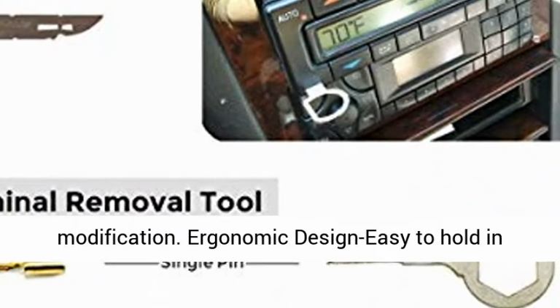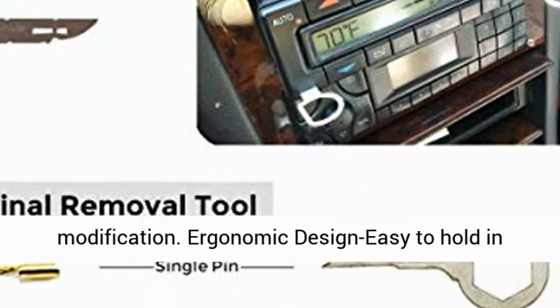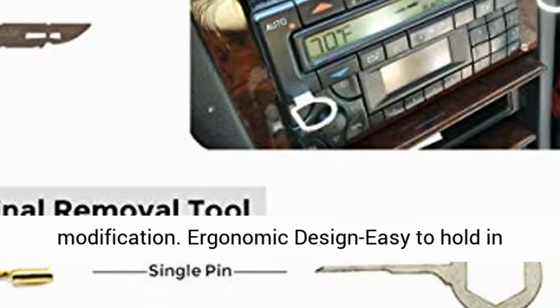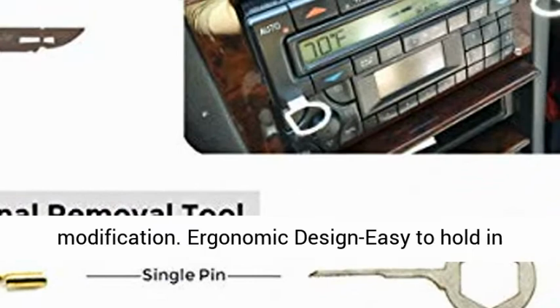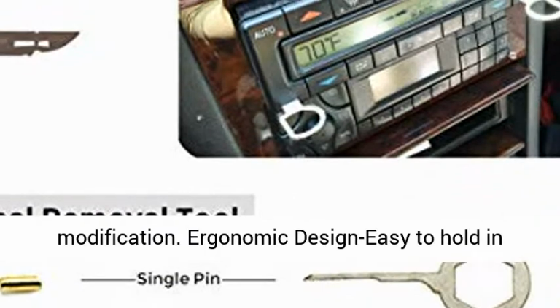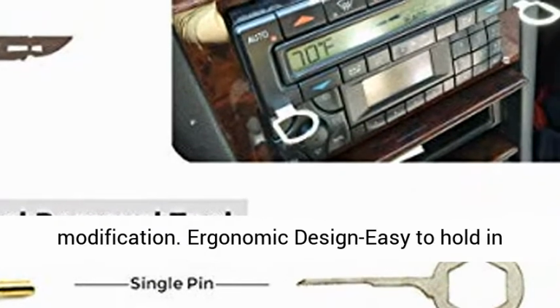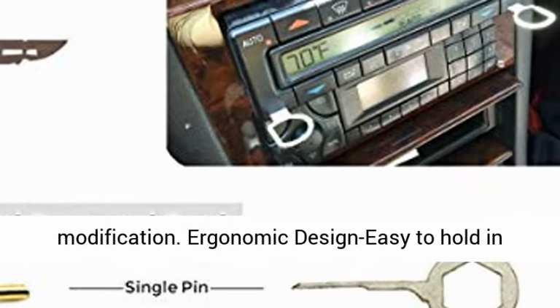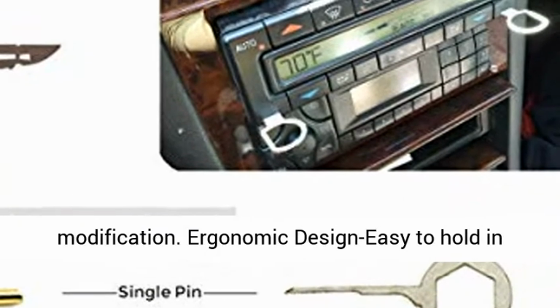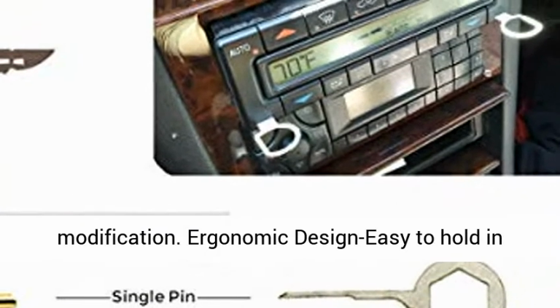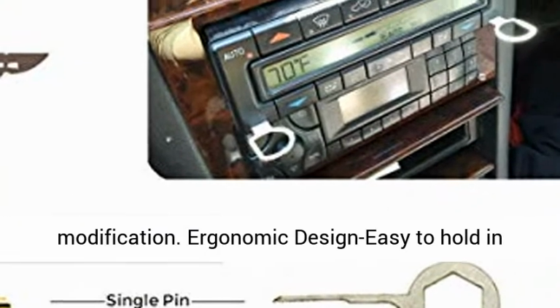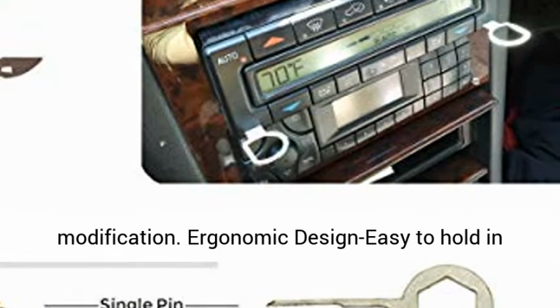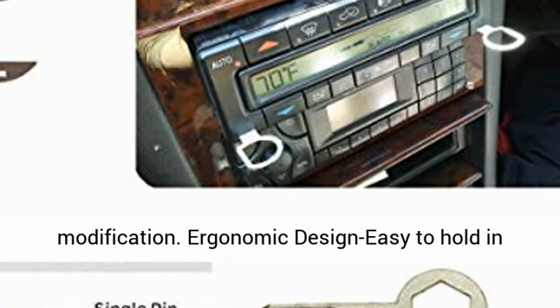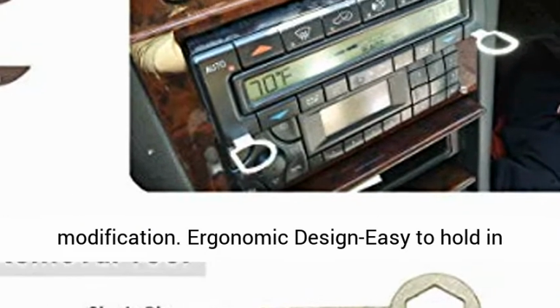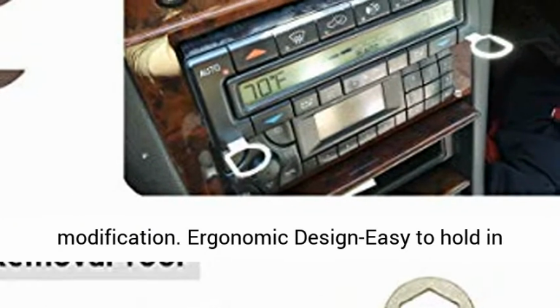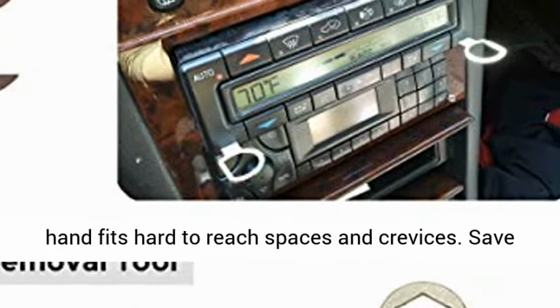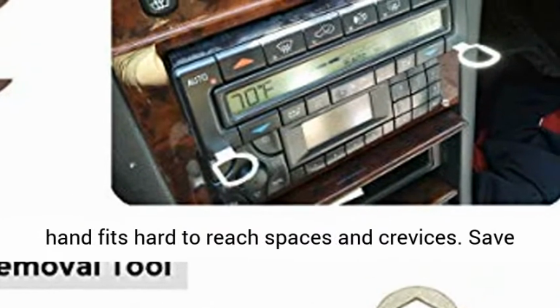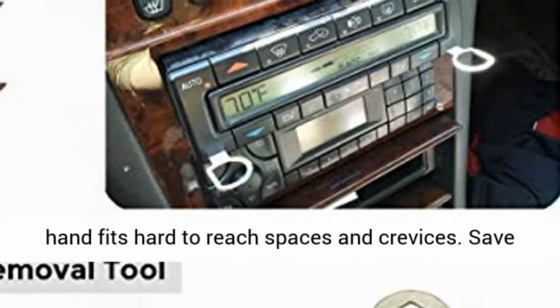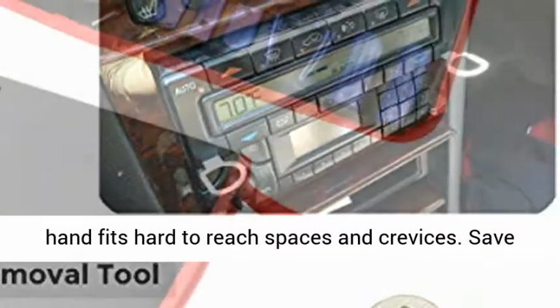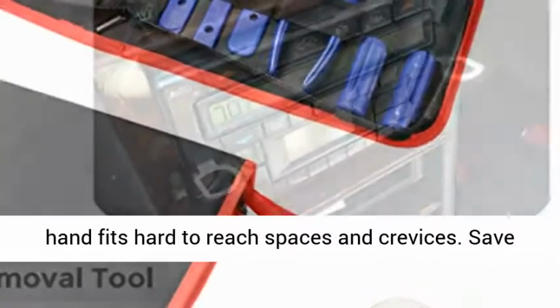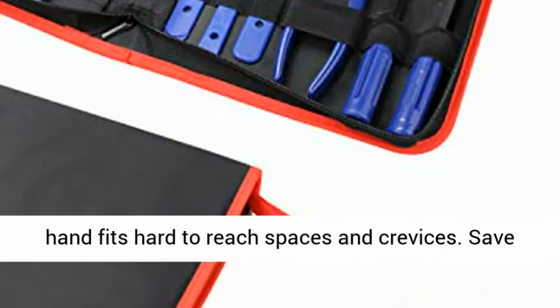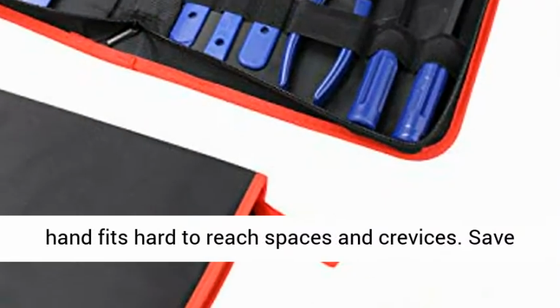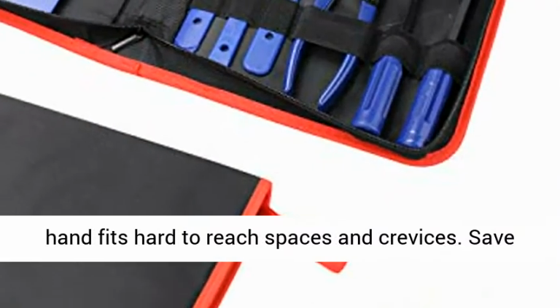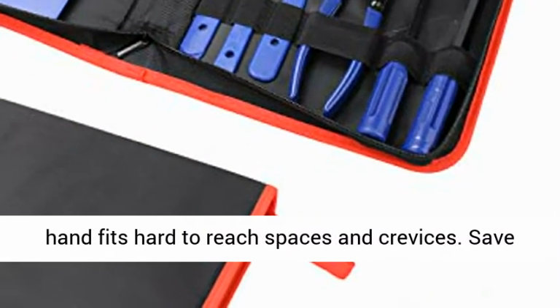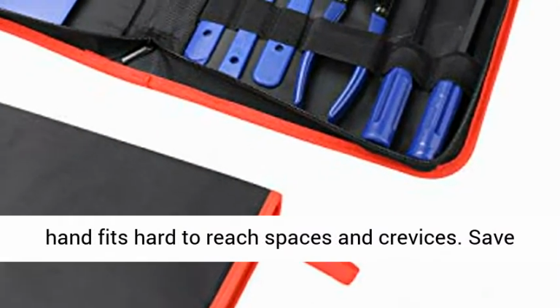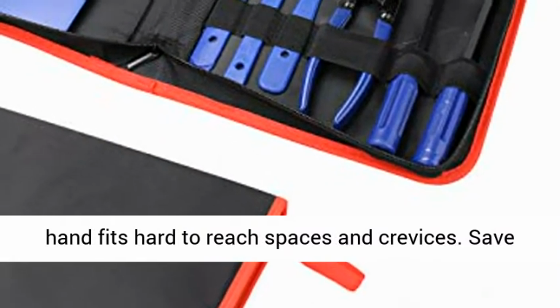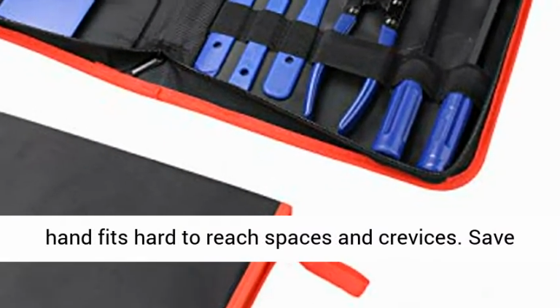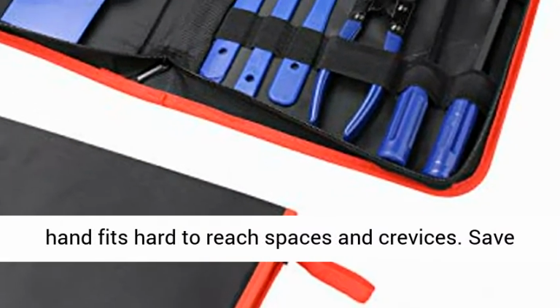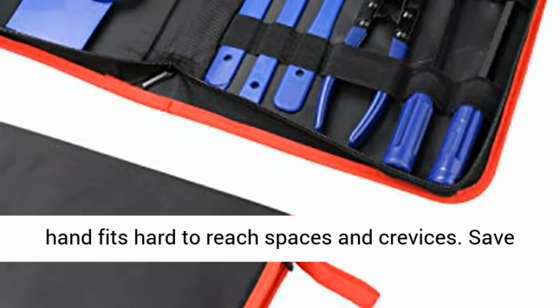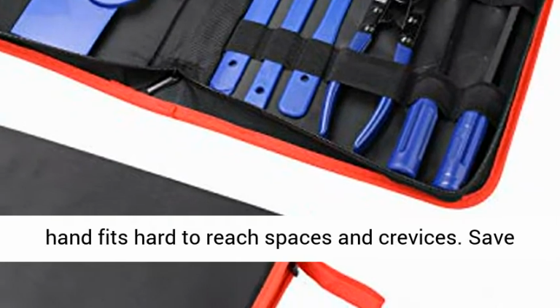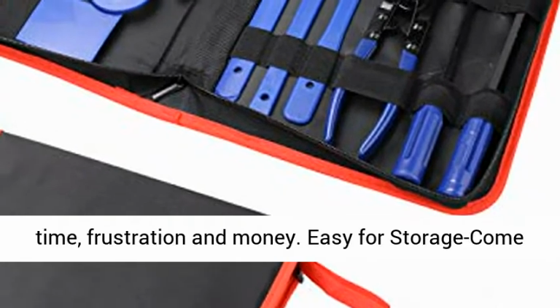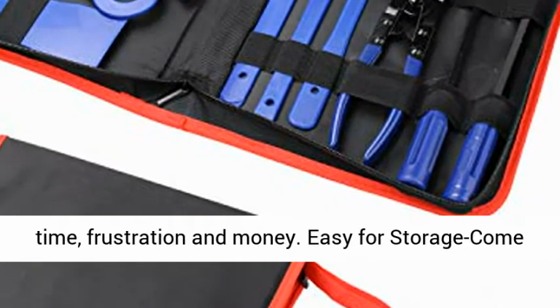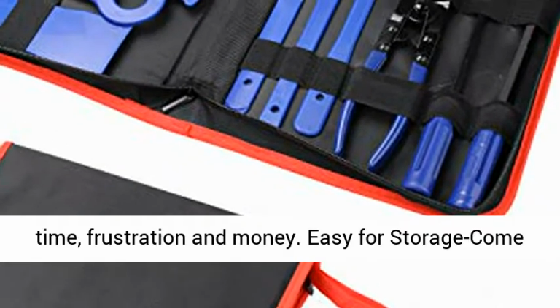Ergonomic design, easy to hold in hand, fits hard to reach spaces and crevices. Save time, frustration, and money.